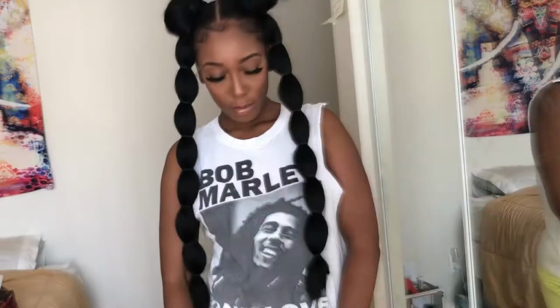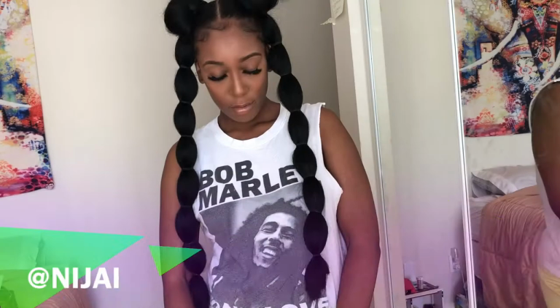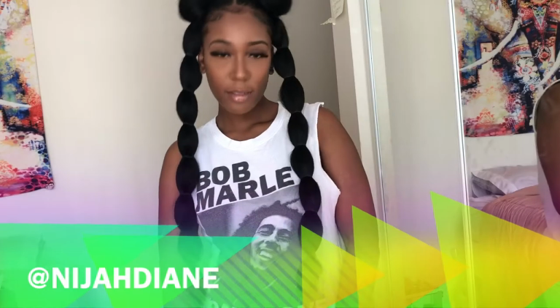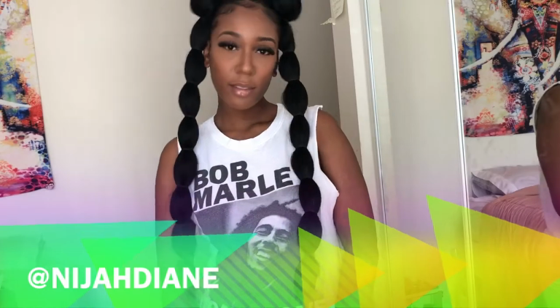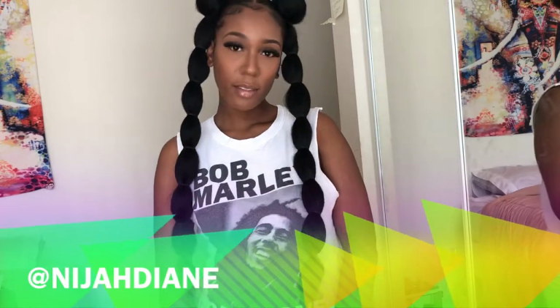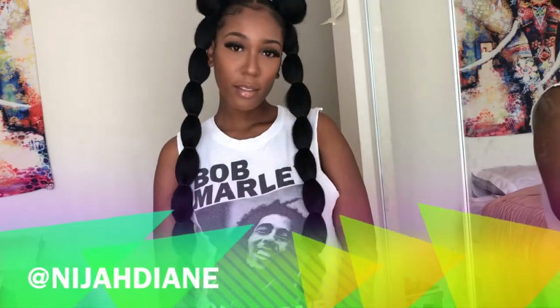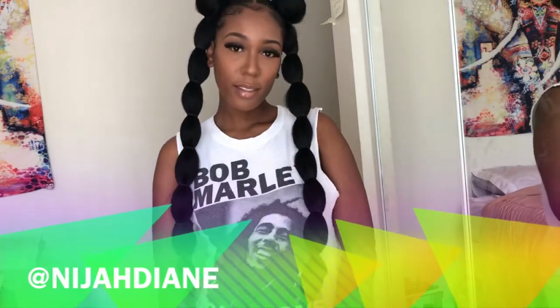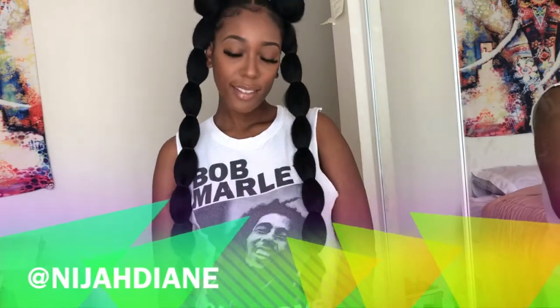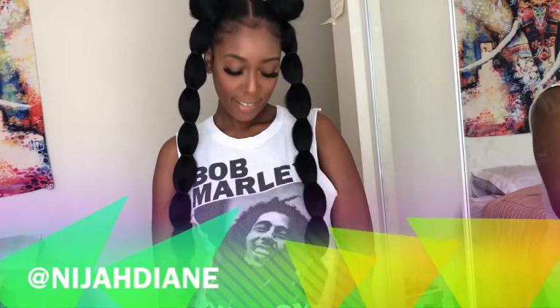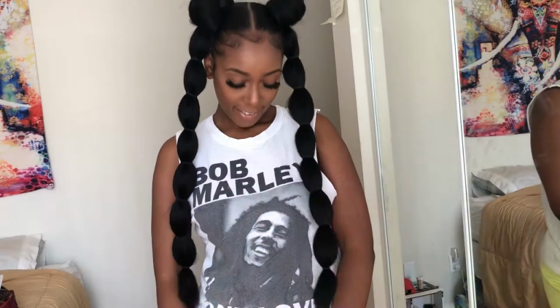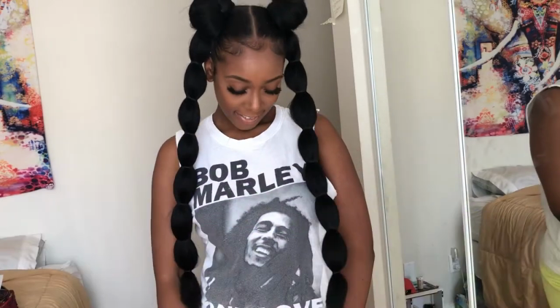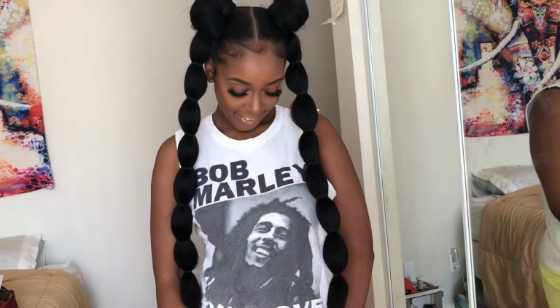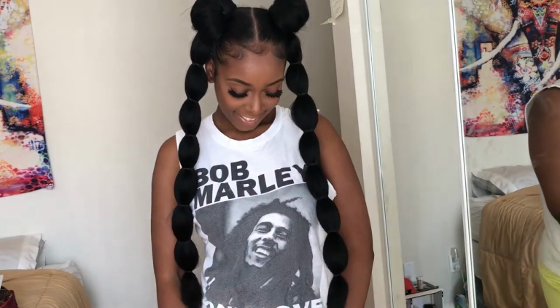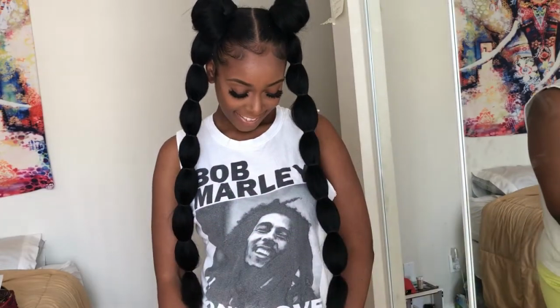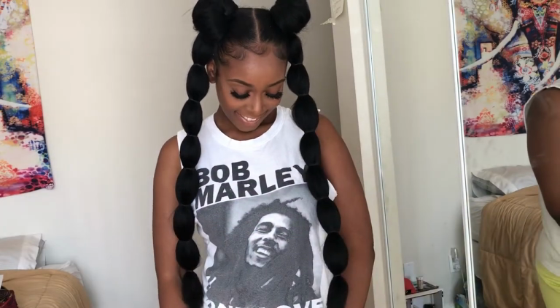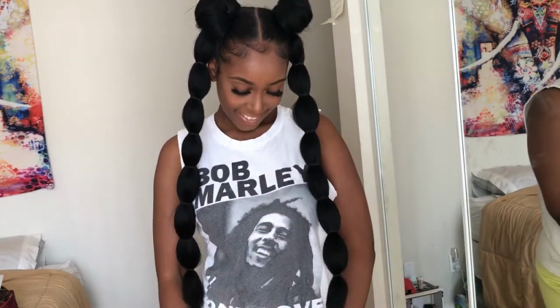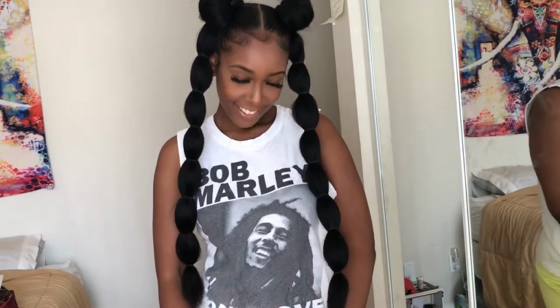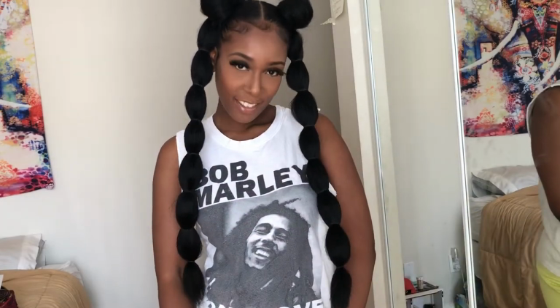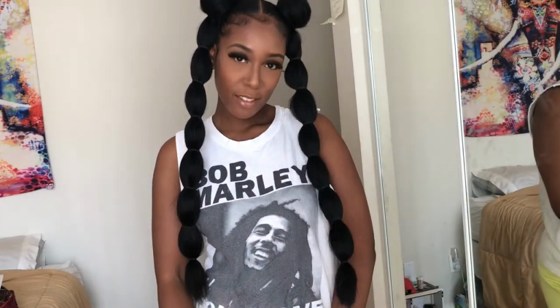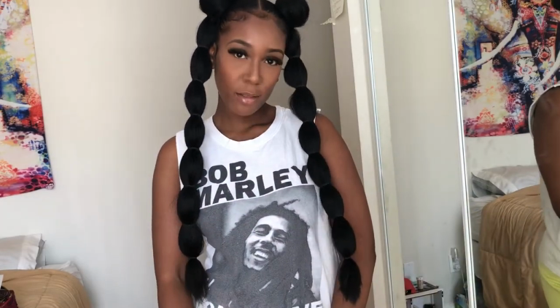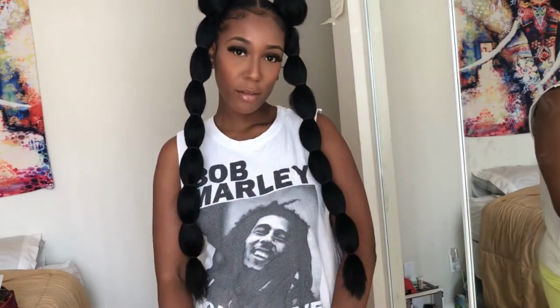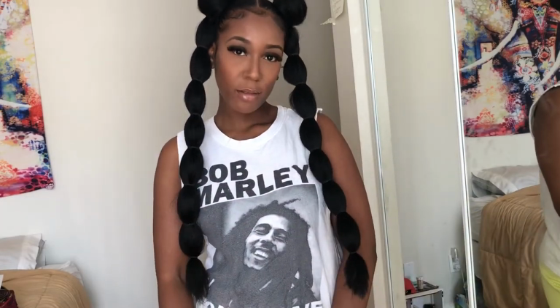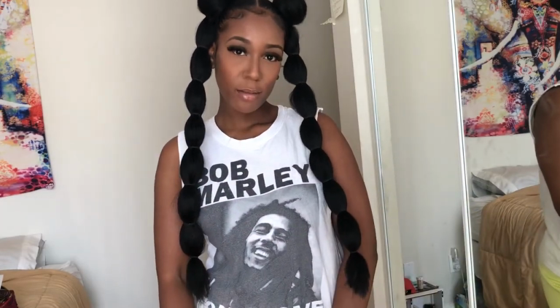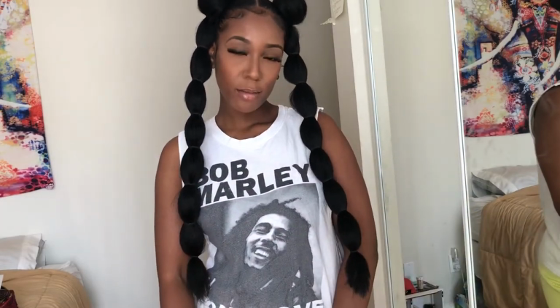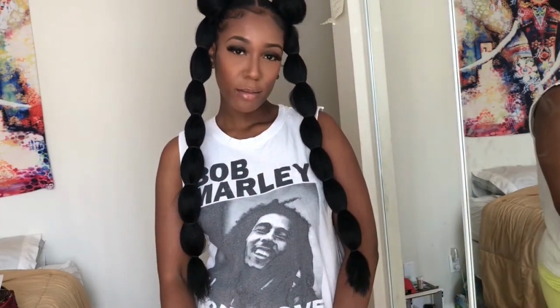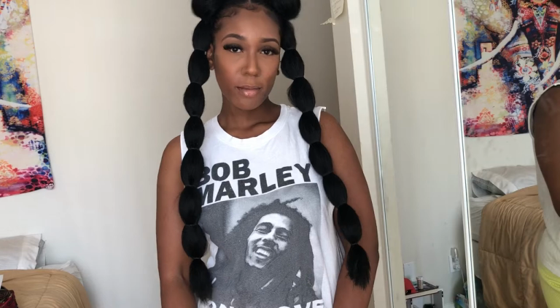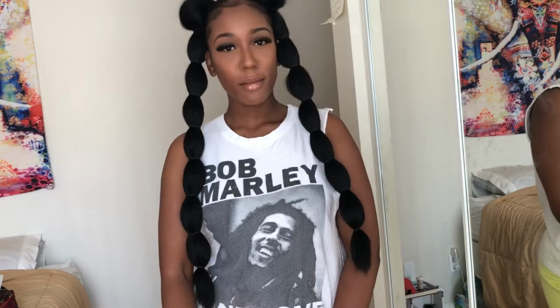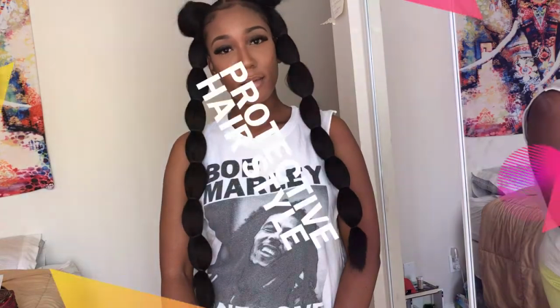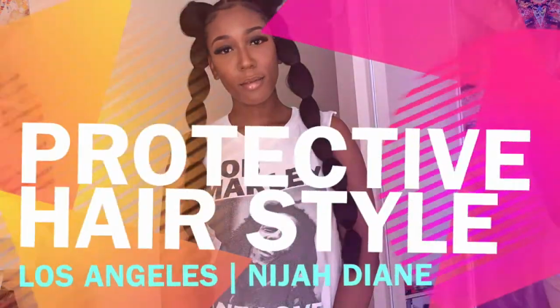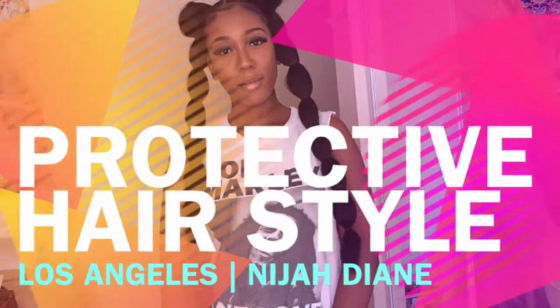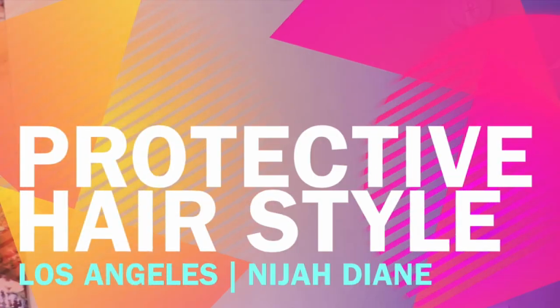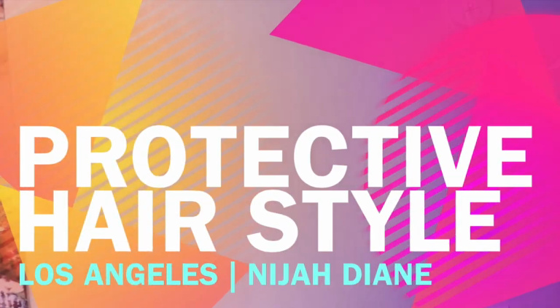Hey guys! To learn how to get these cute Sailor Moon rubber band ponies, keep watching!